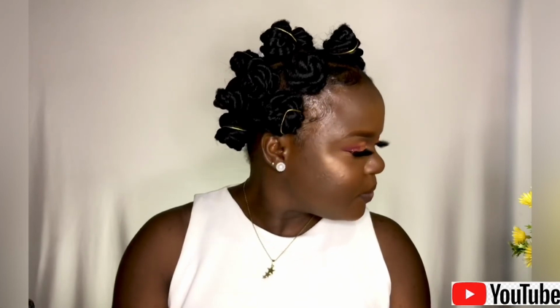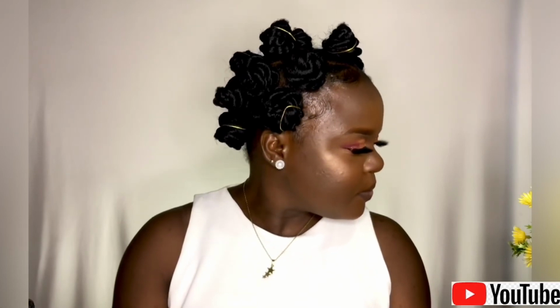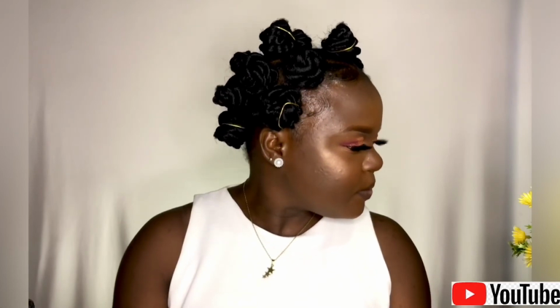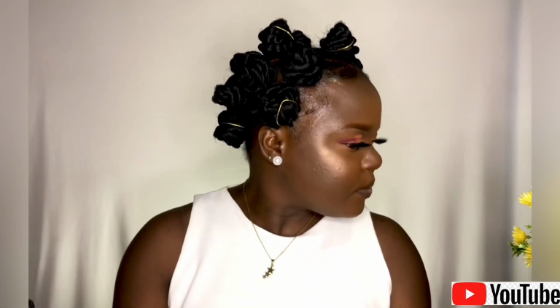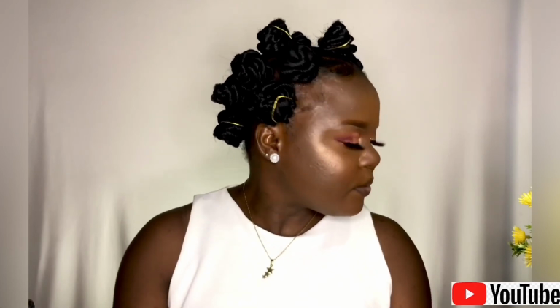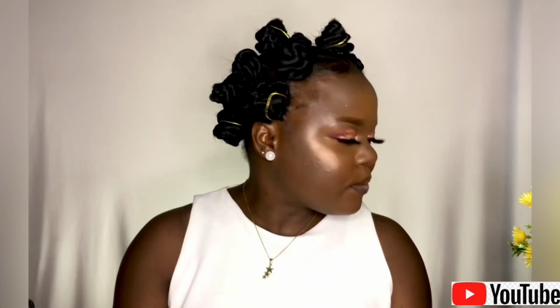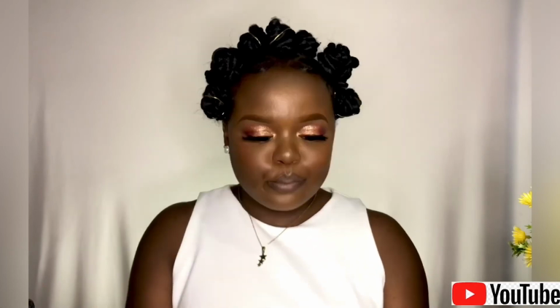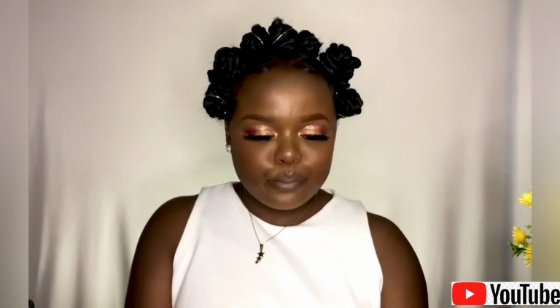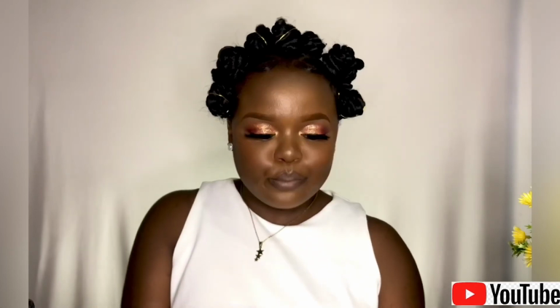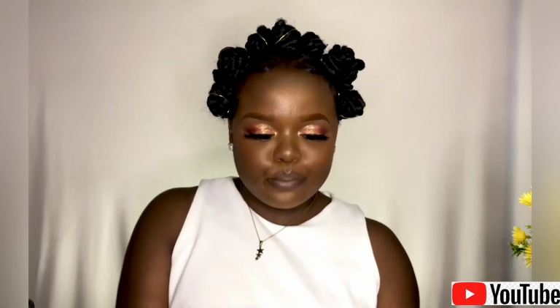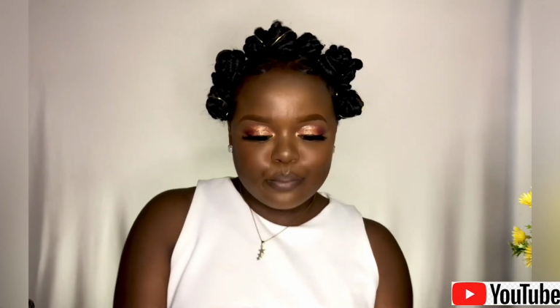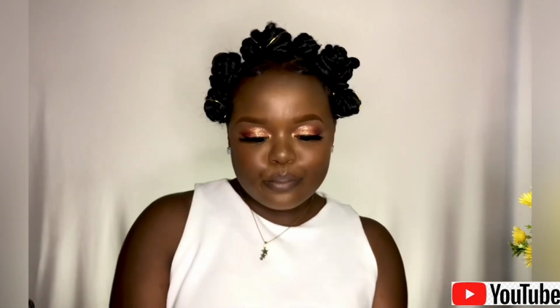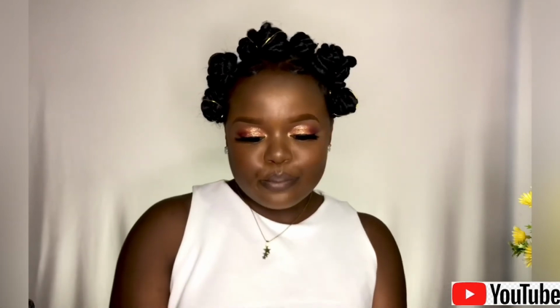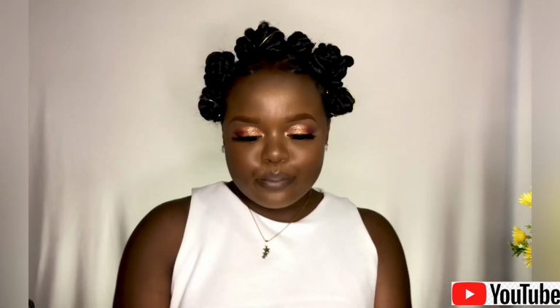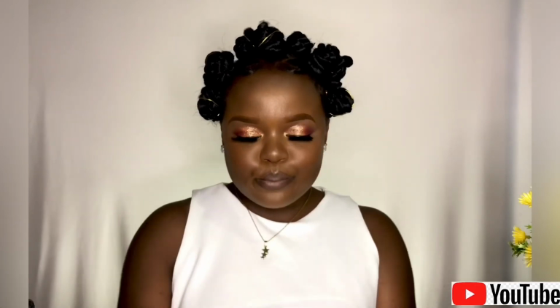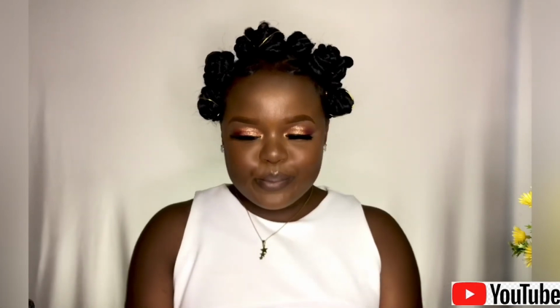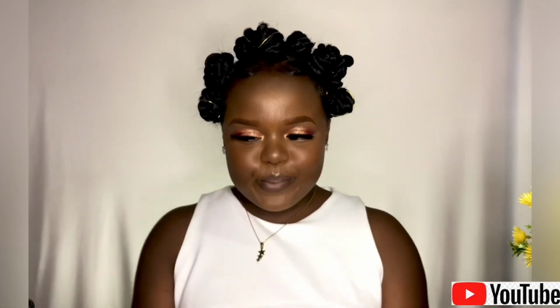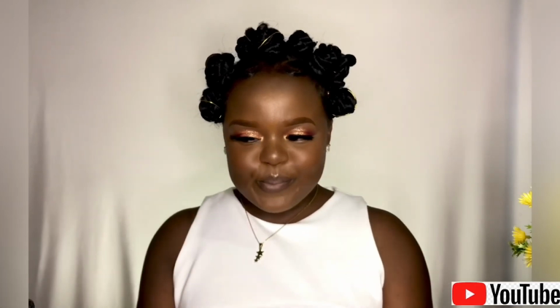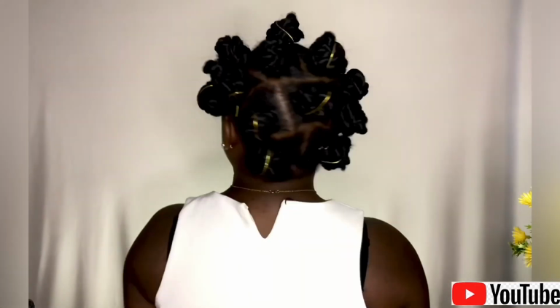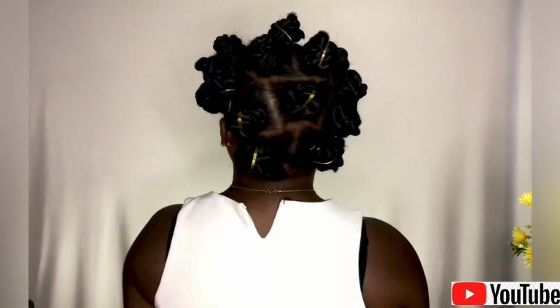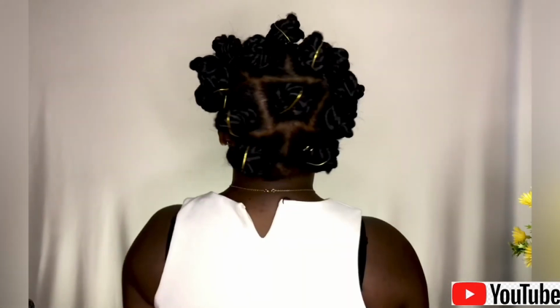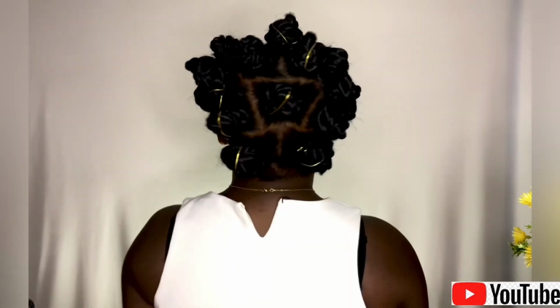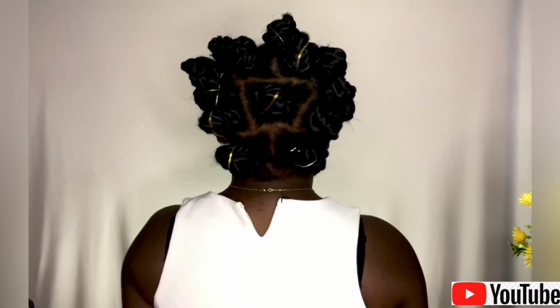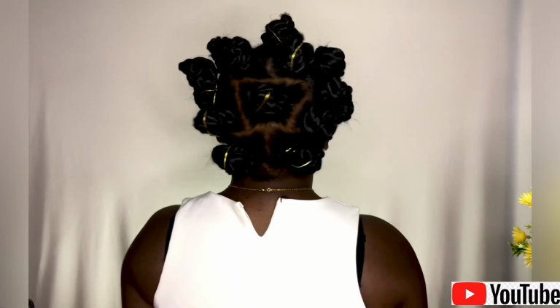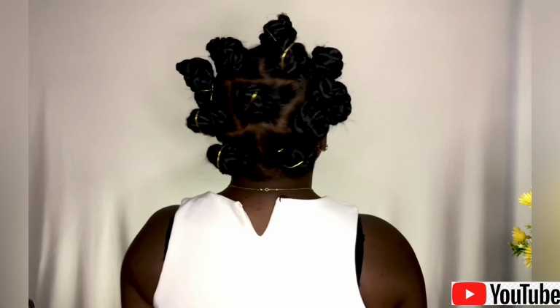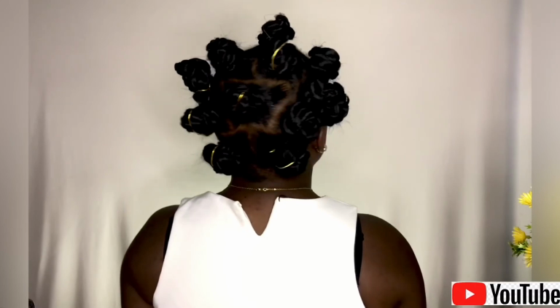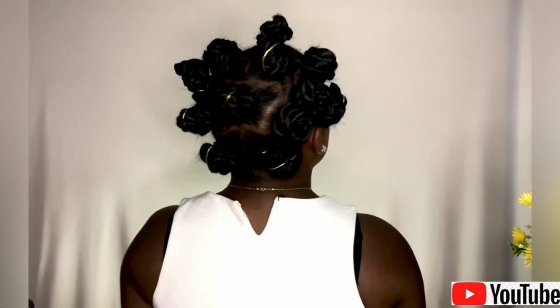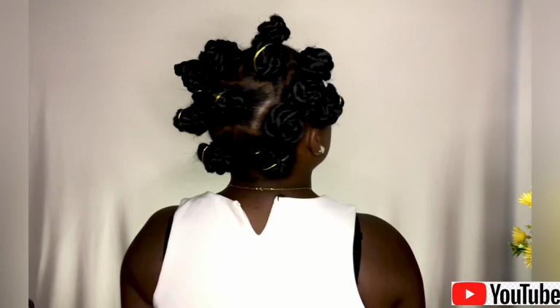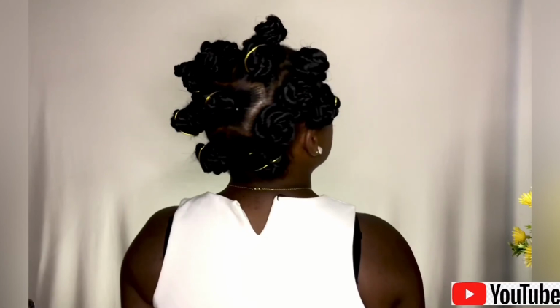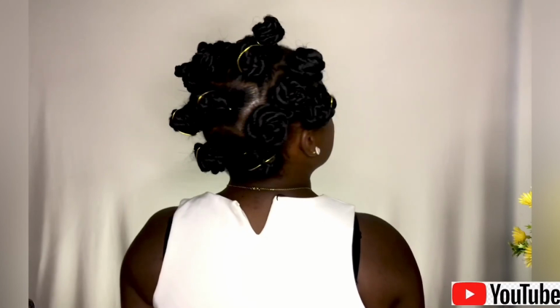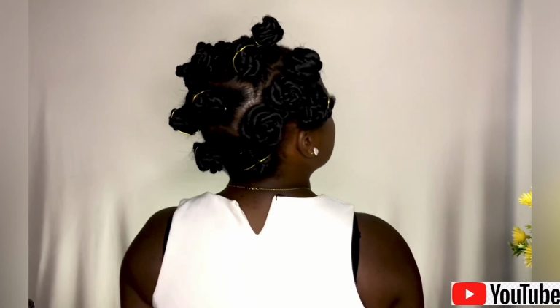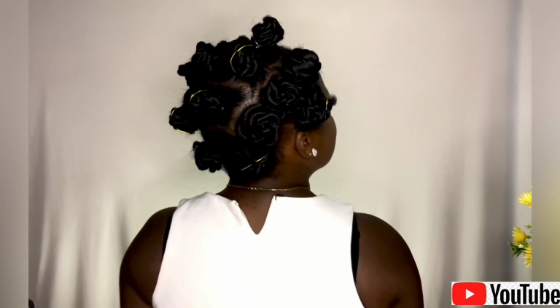Thank you so much for watching my video, guys. See you in the next video. I love you all — mwah, mwah, mwah!